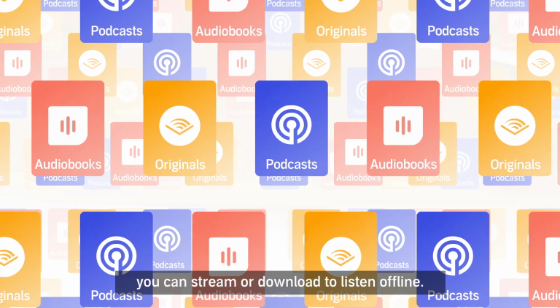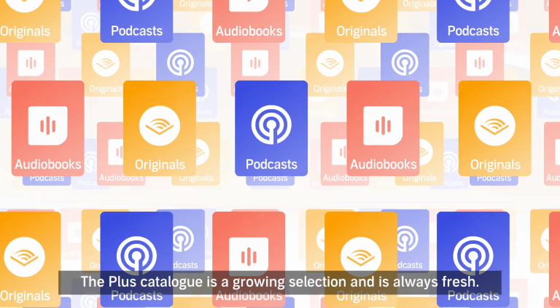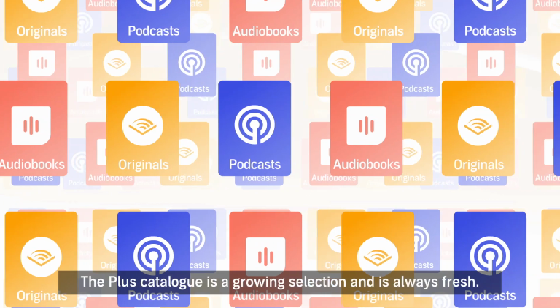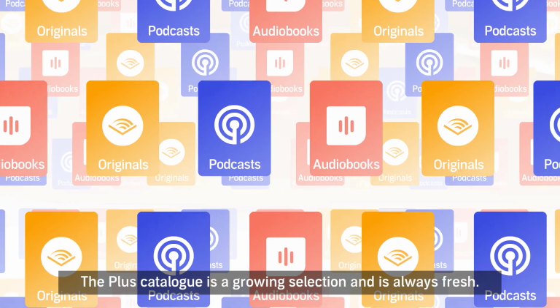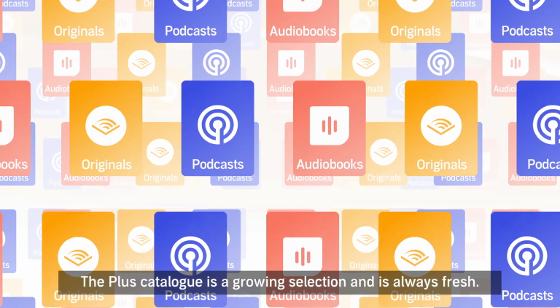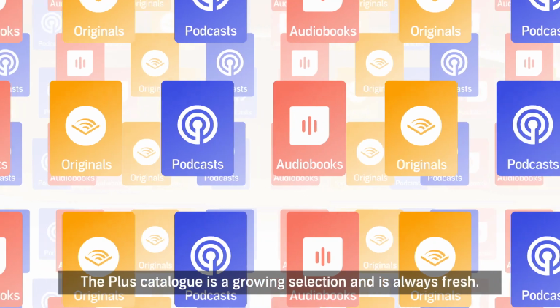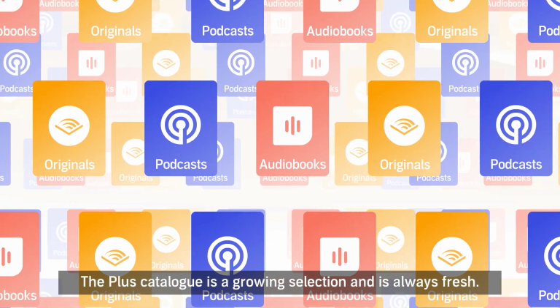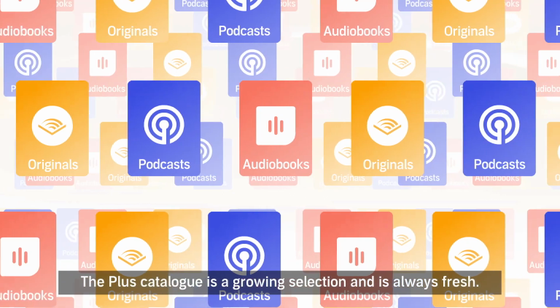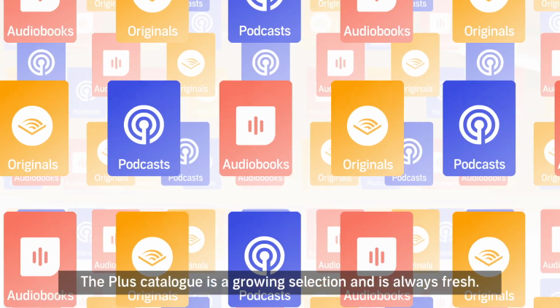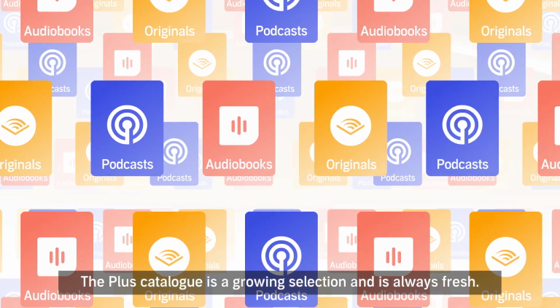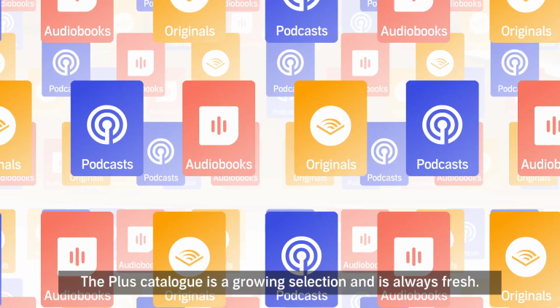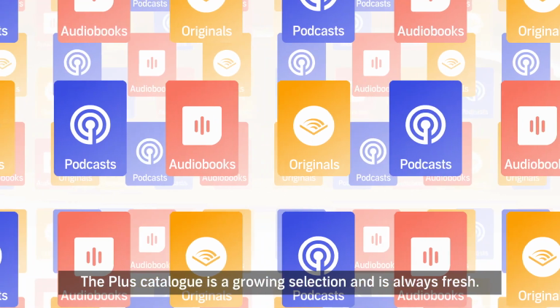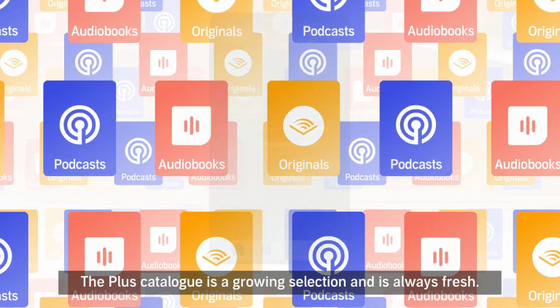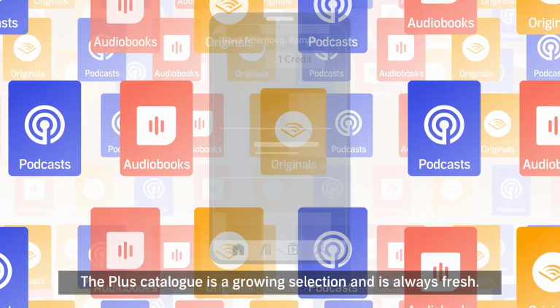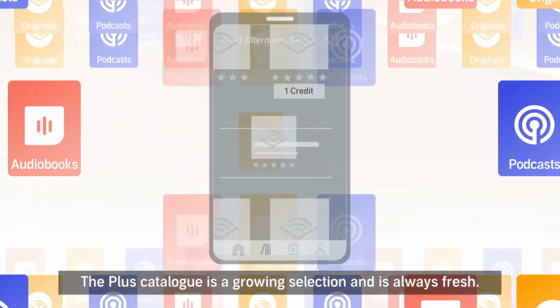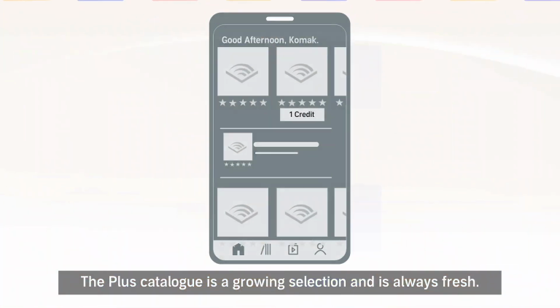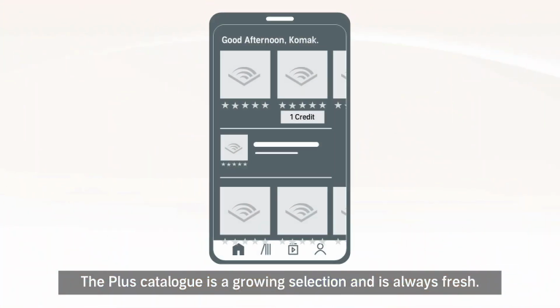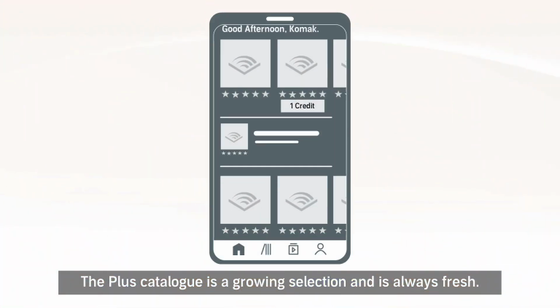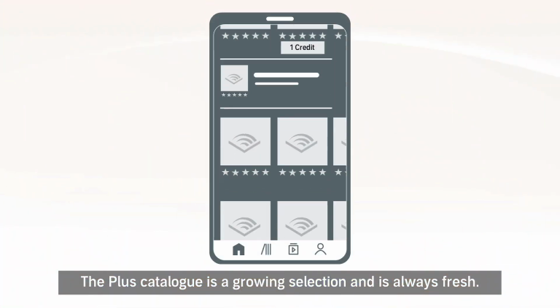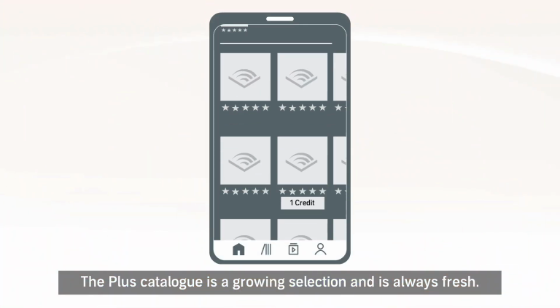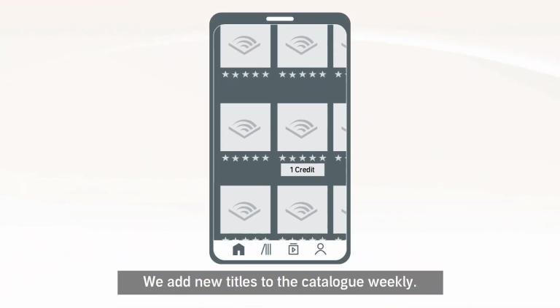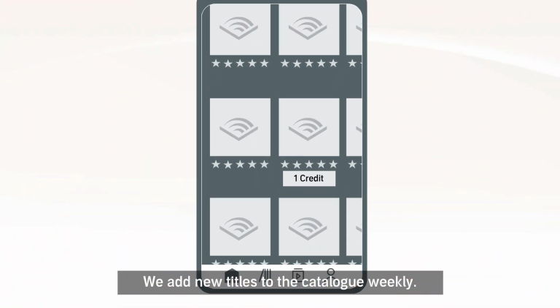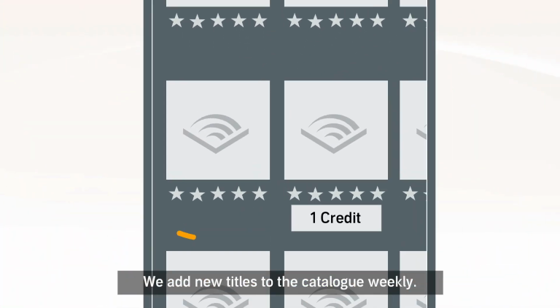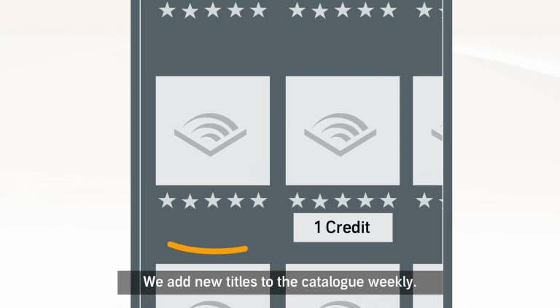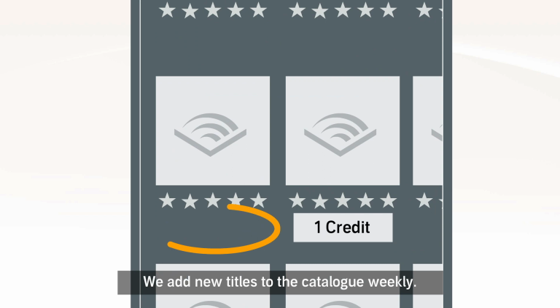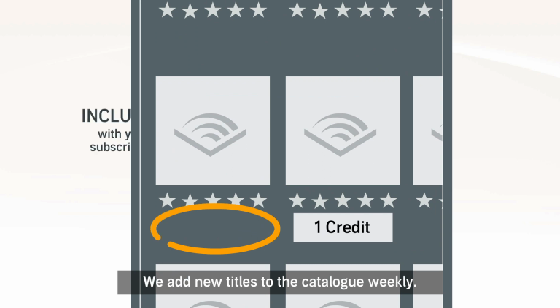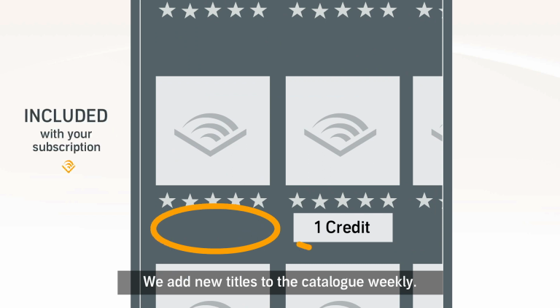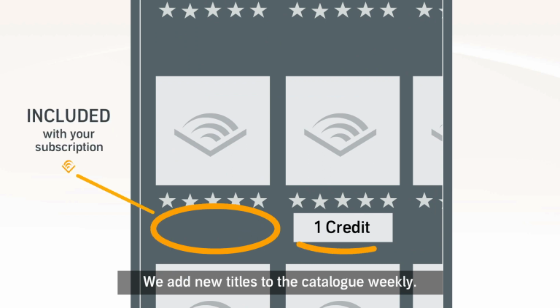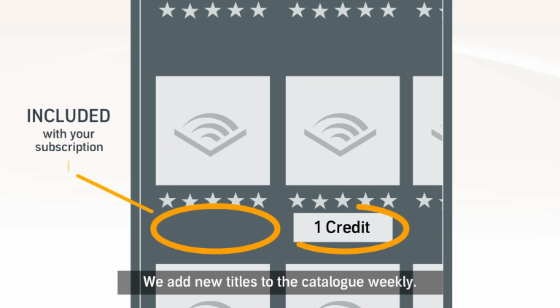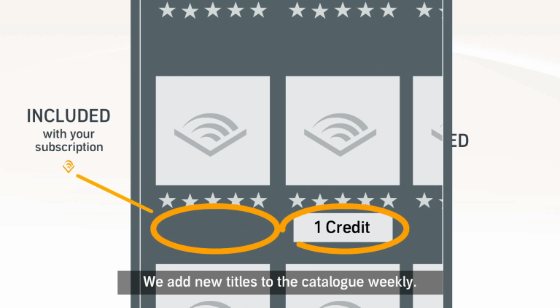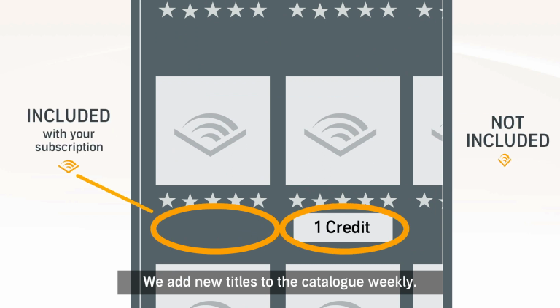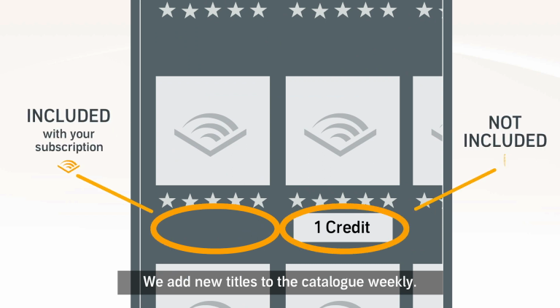The PLUS catalogue is a growing selection and is always fresh — we add new titles to the catalogue weekly.